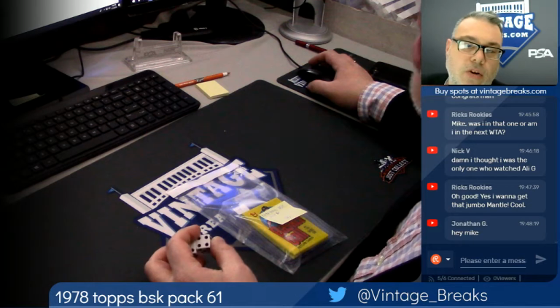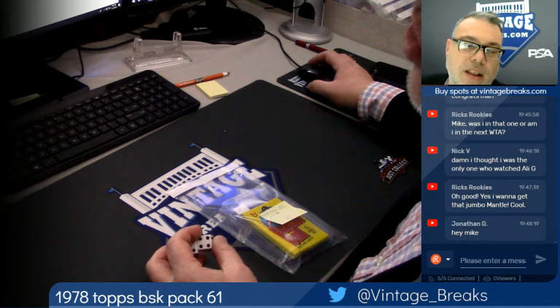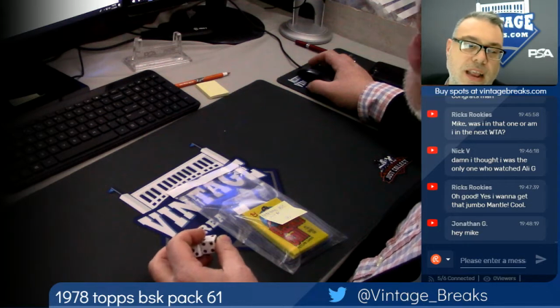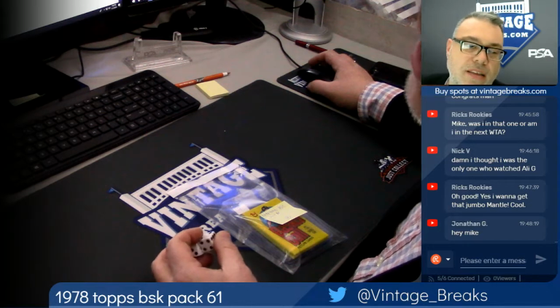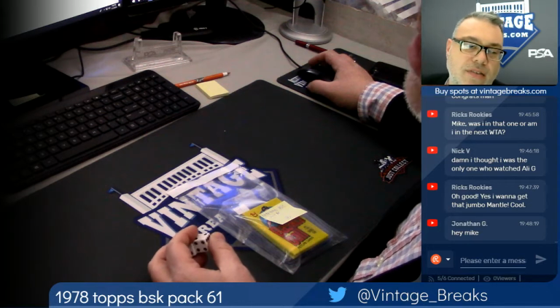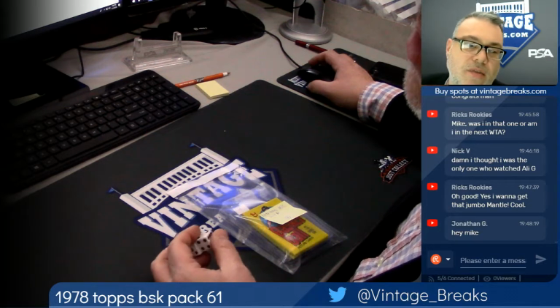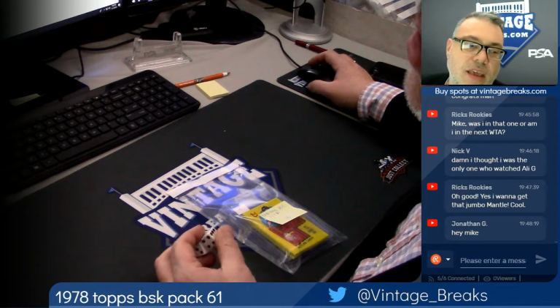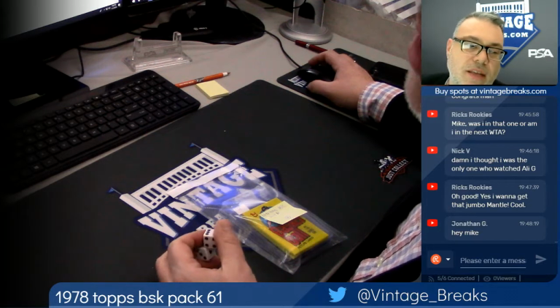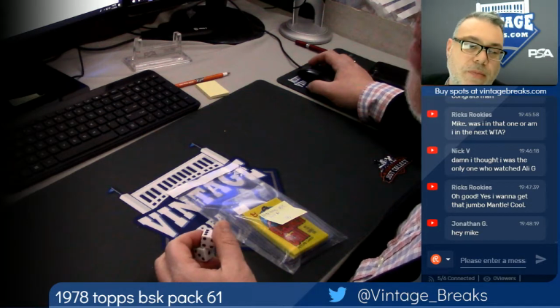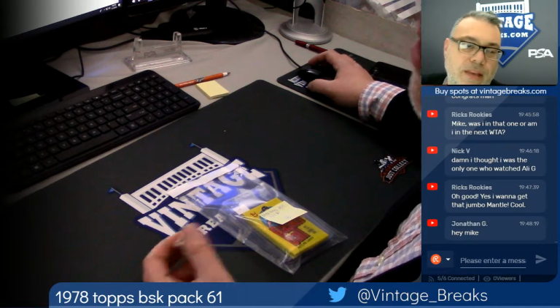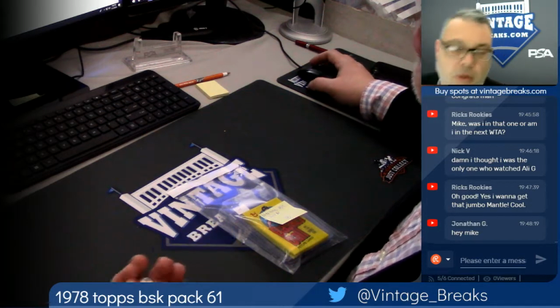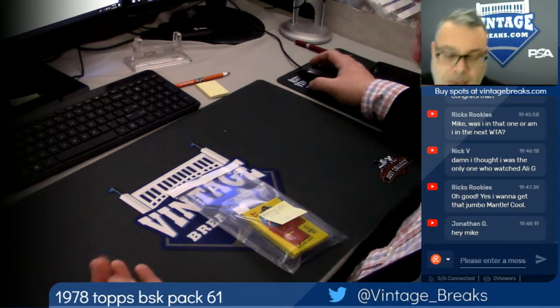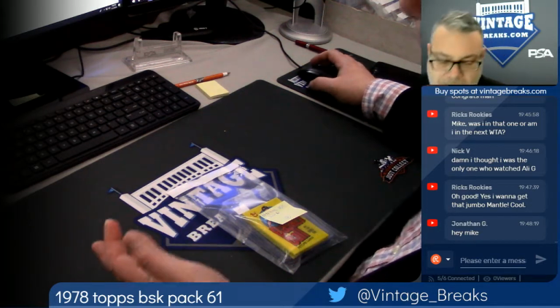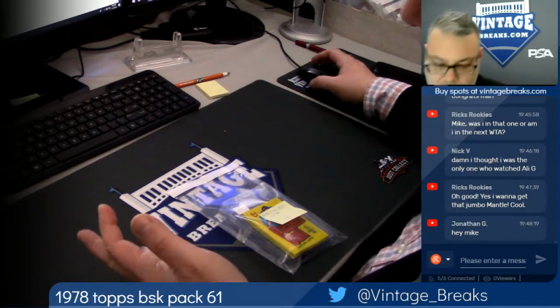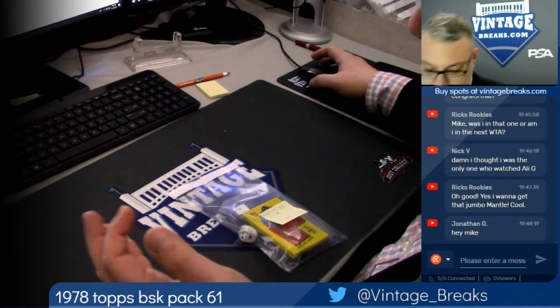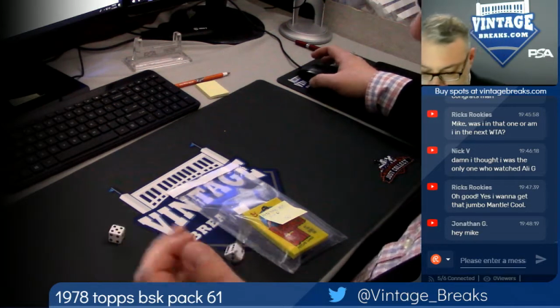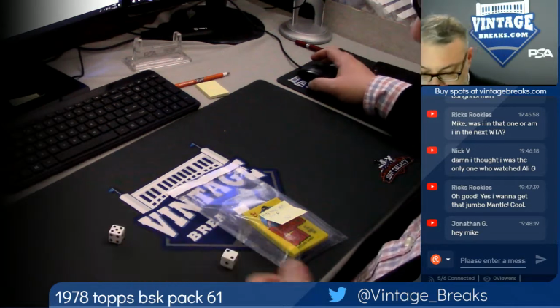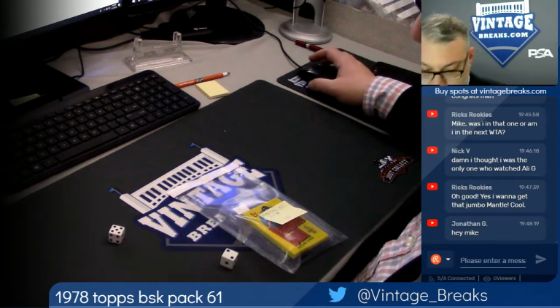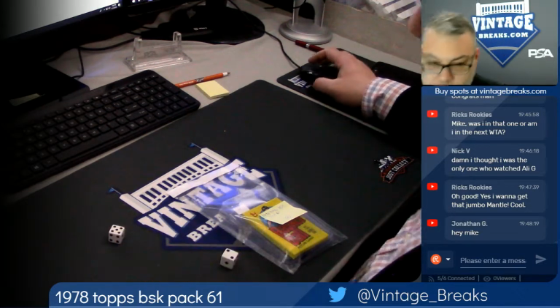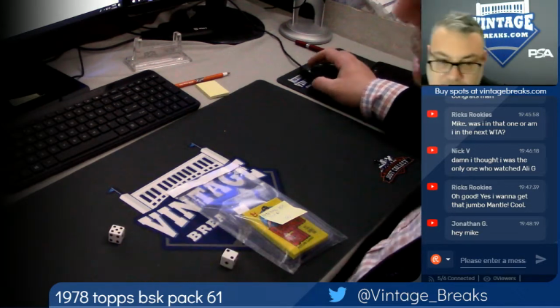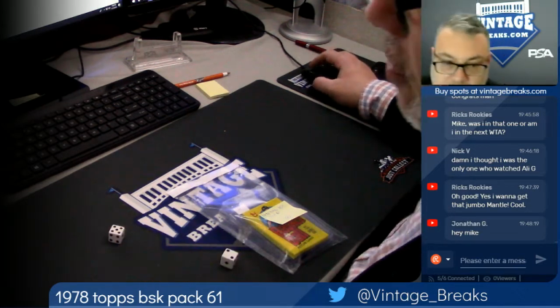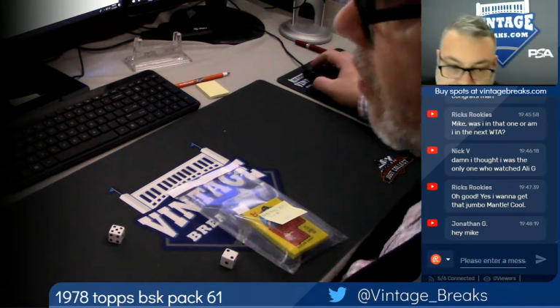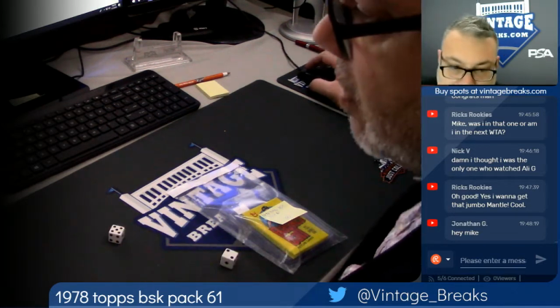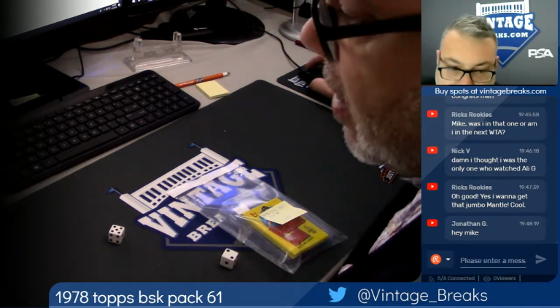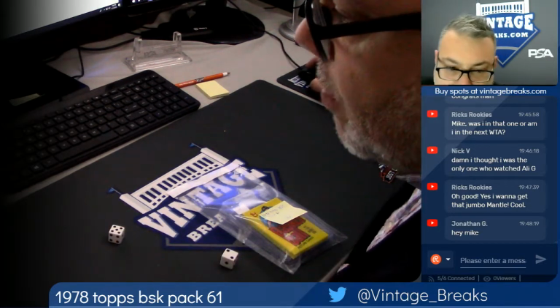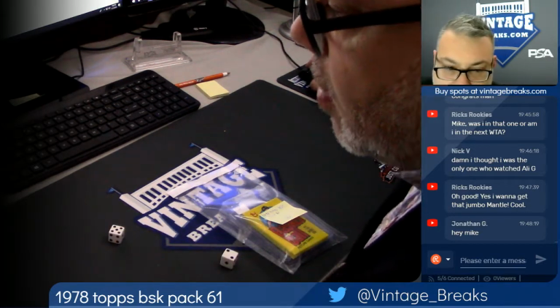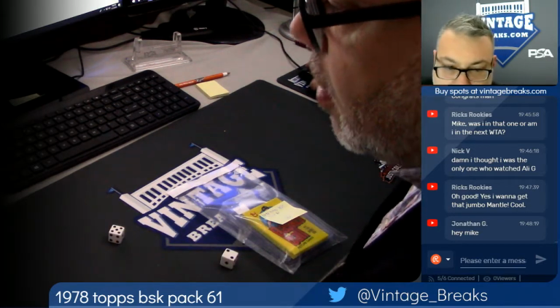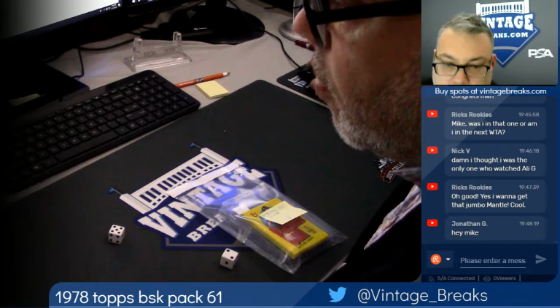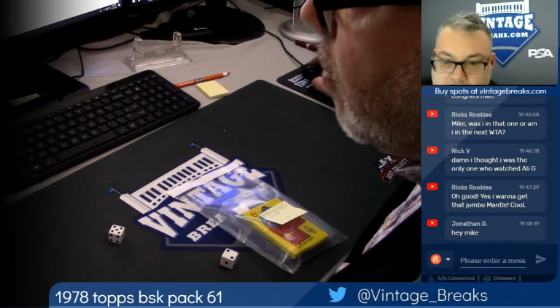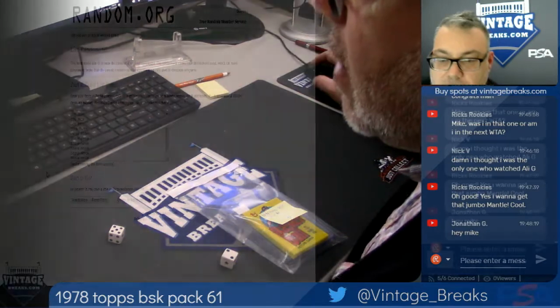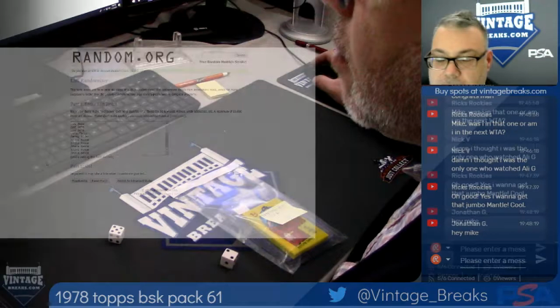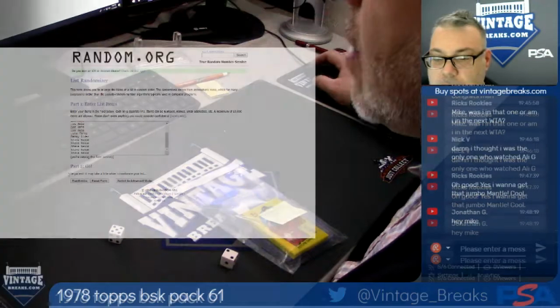We are about to open a 1978 Topps Basketball Pack. Seven times on the random.